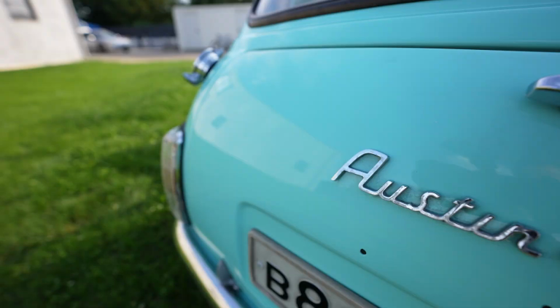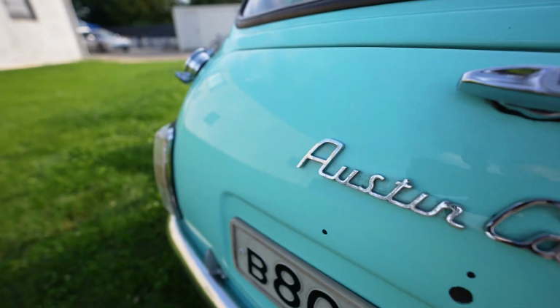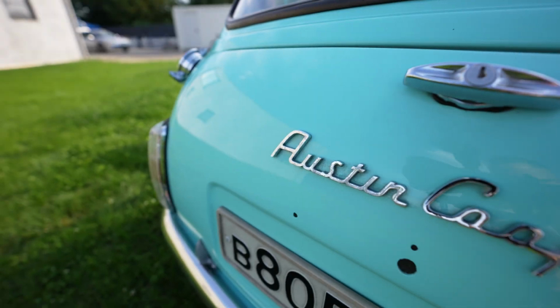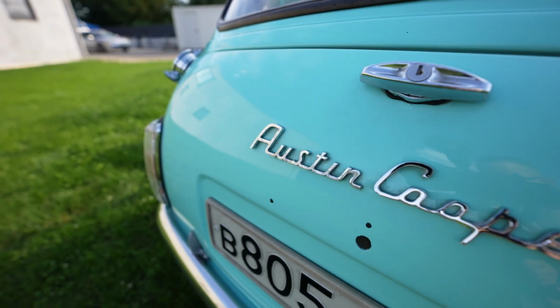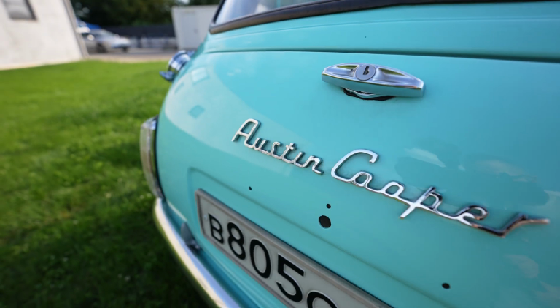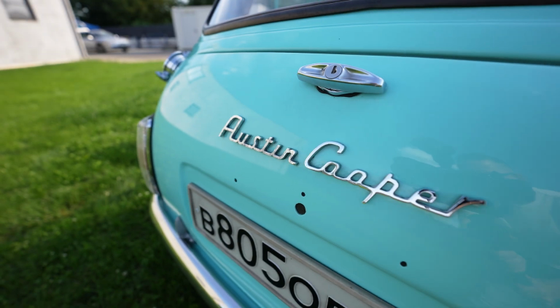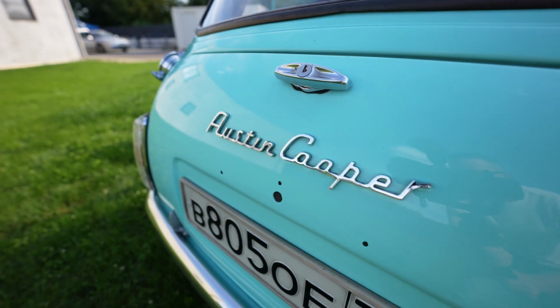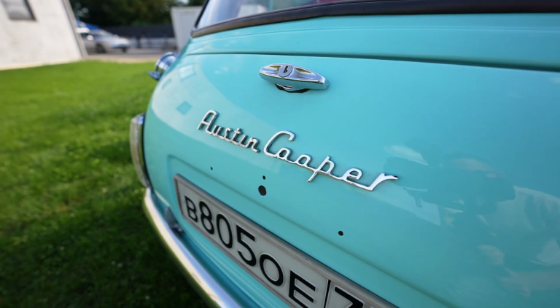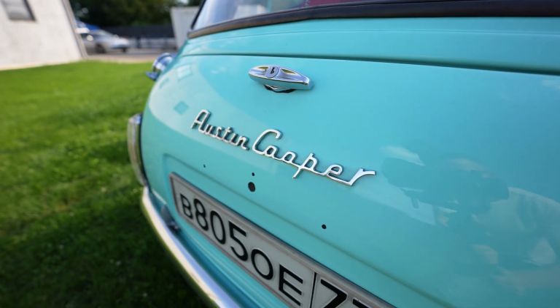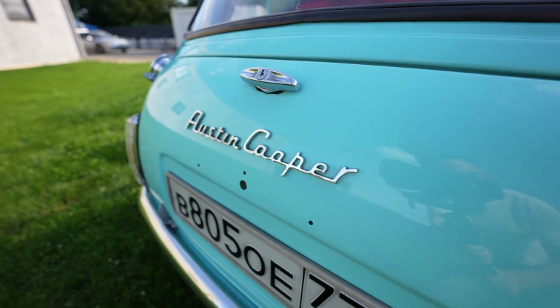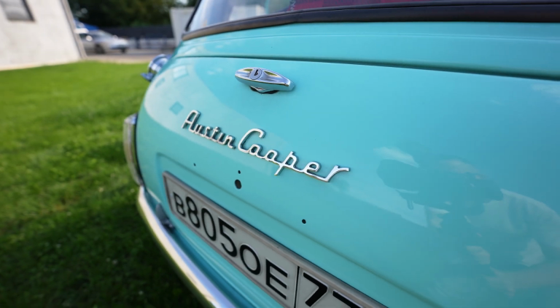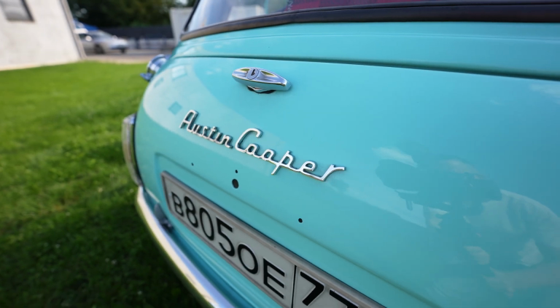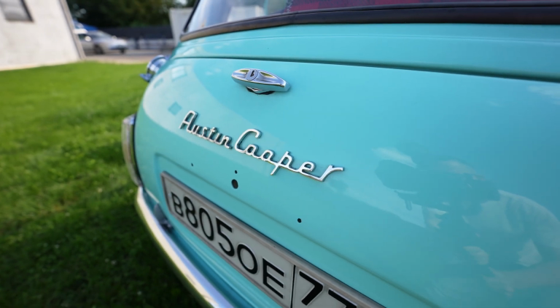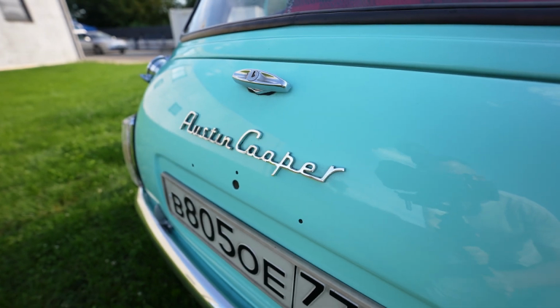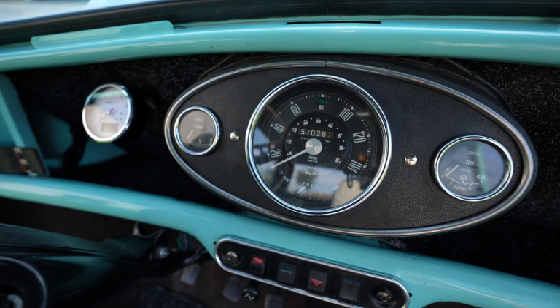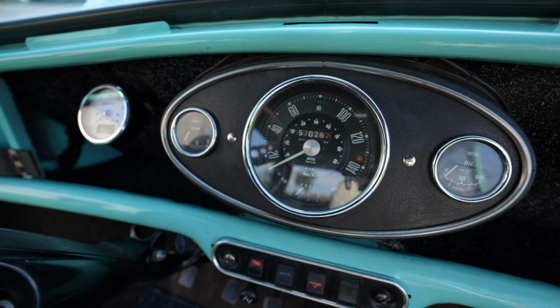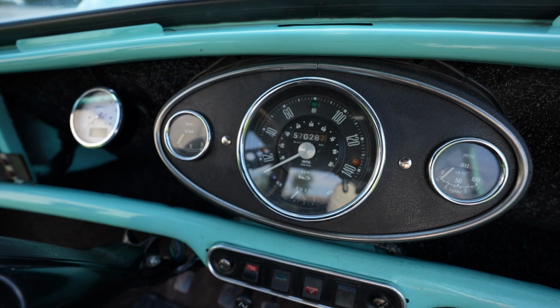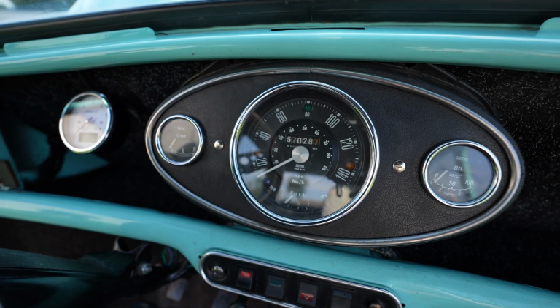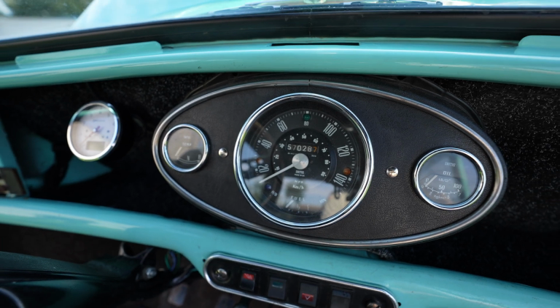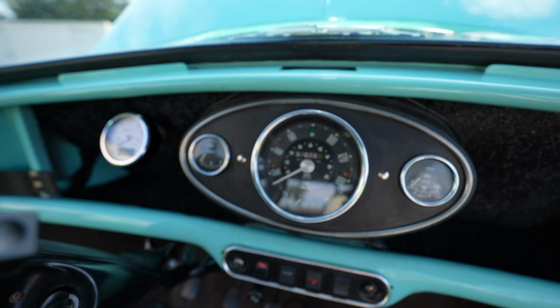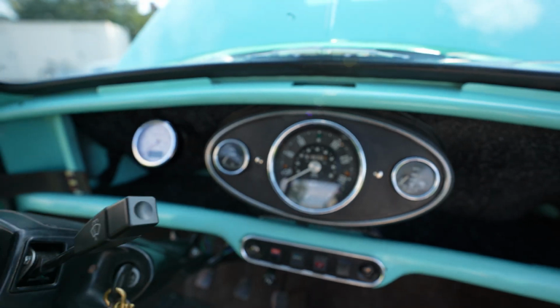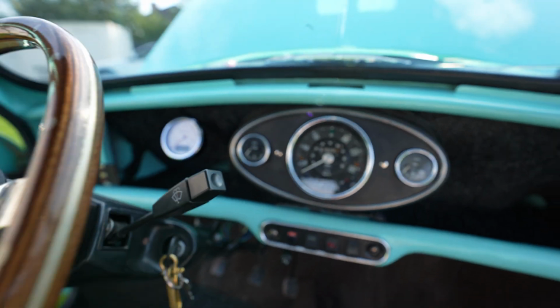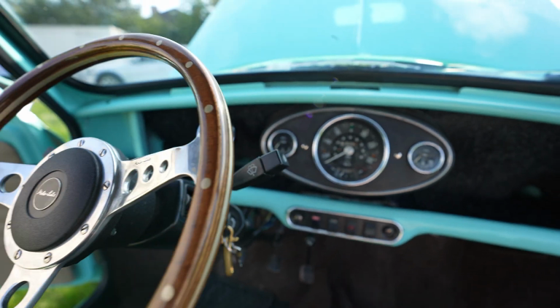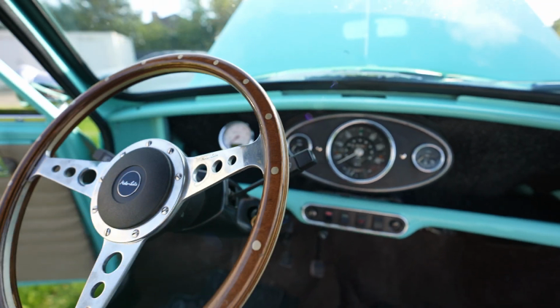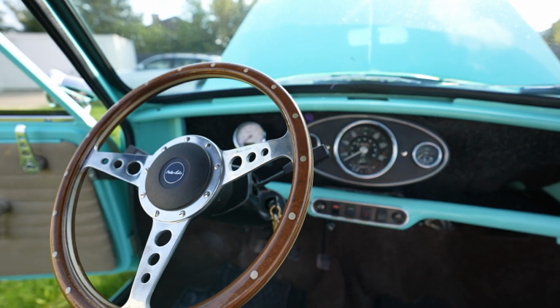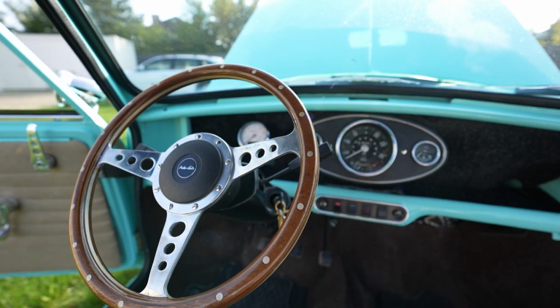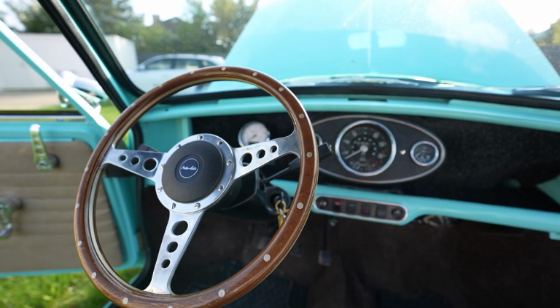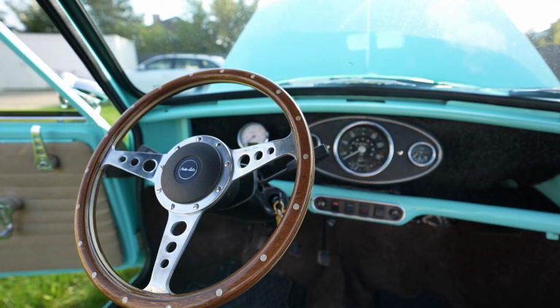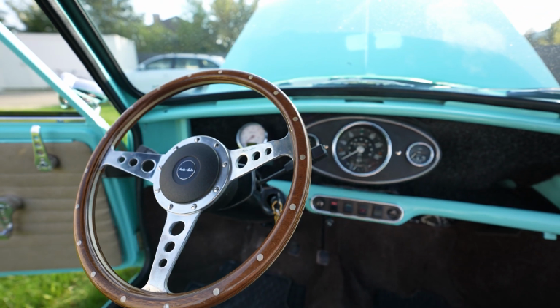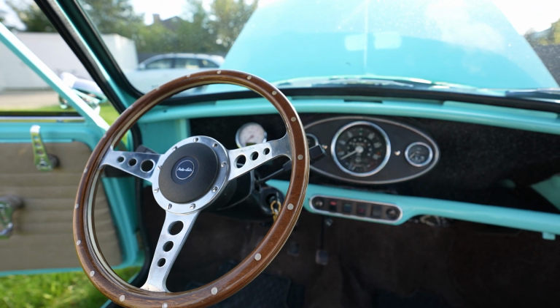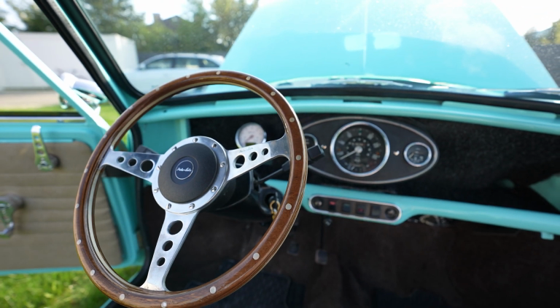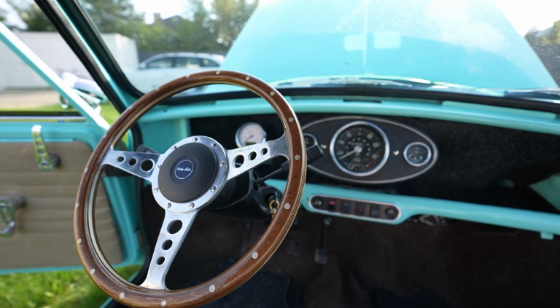This car is from Moscow. The restoration process can be viewed on the owner's Instagram — follow the link in the description.